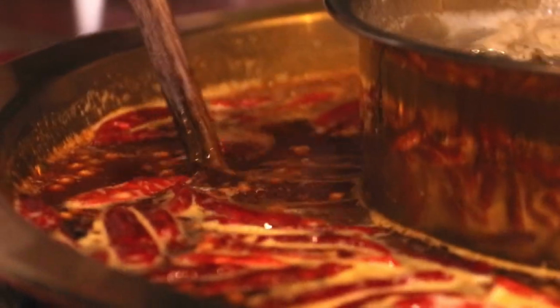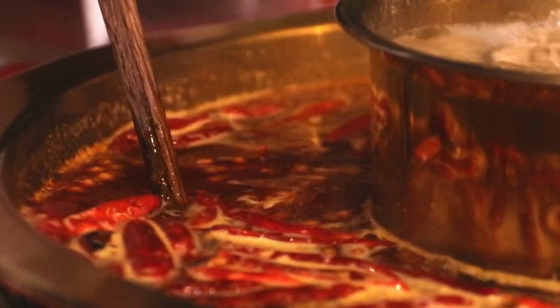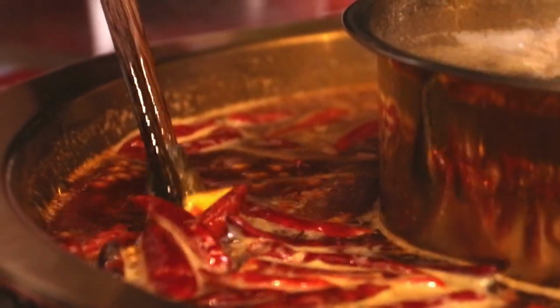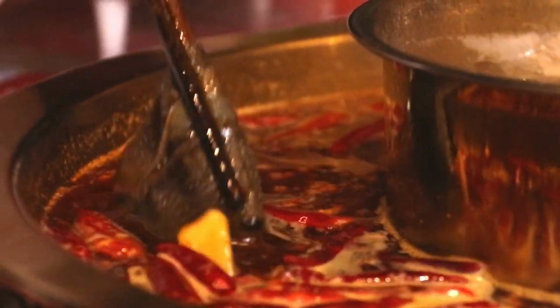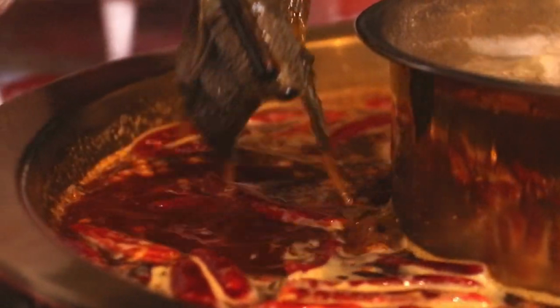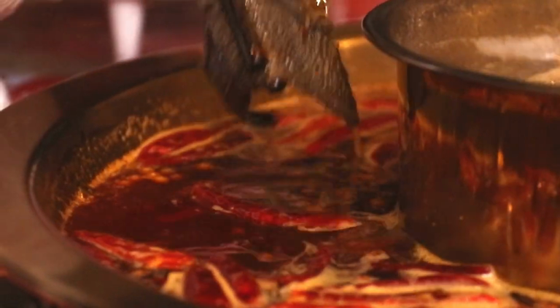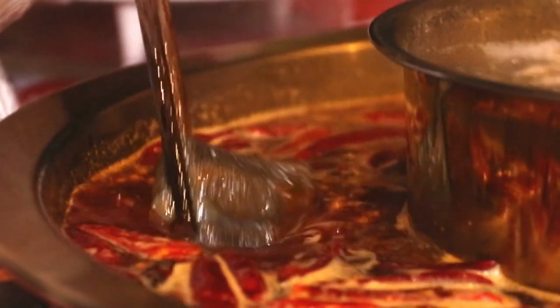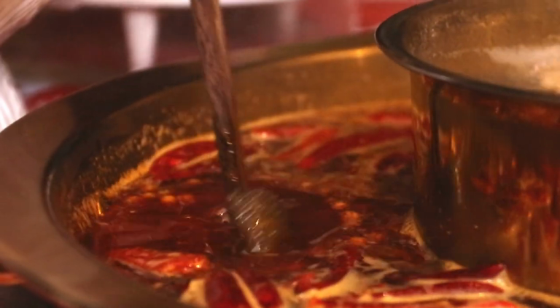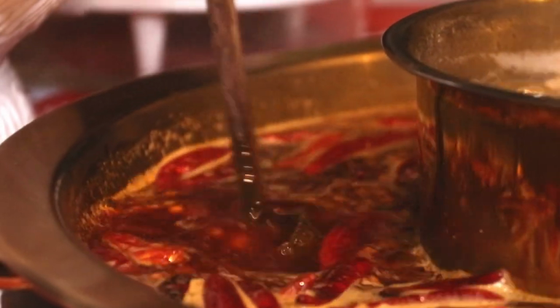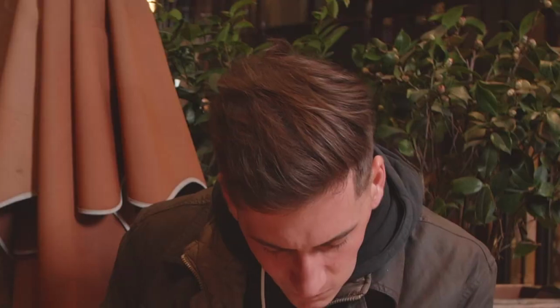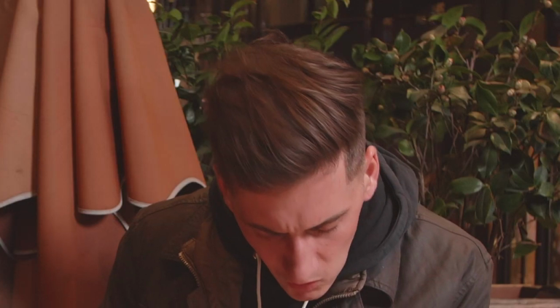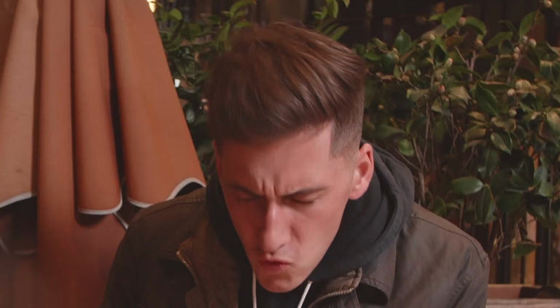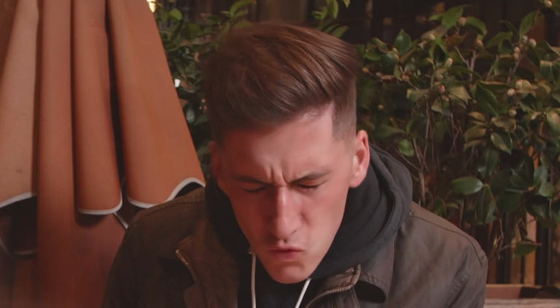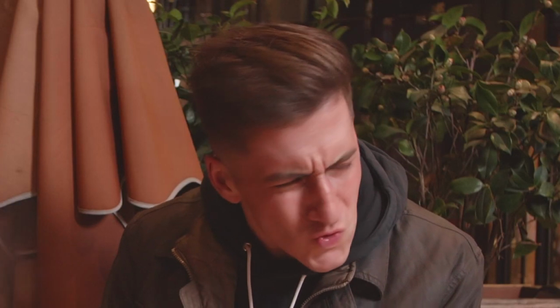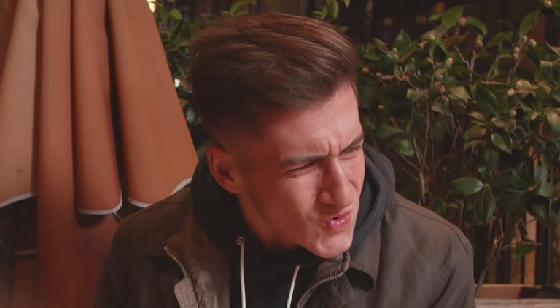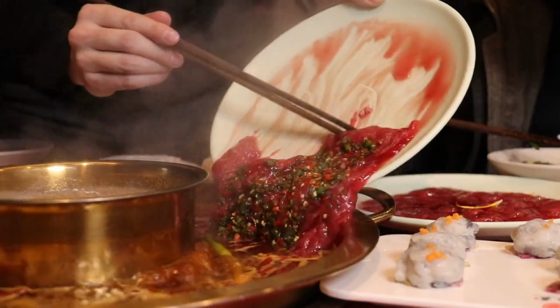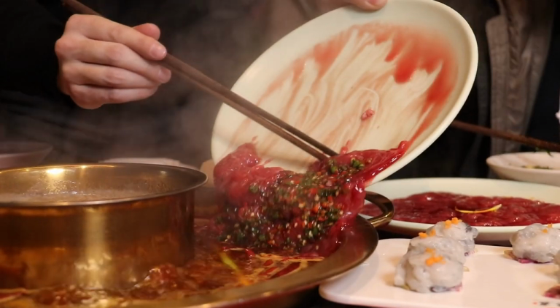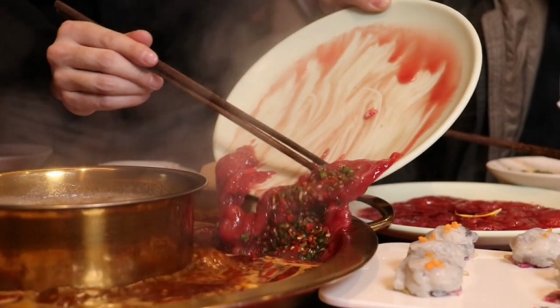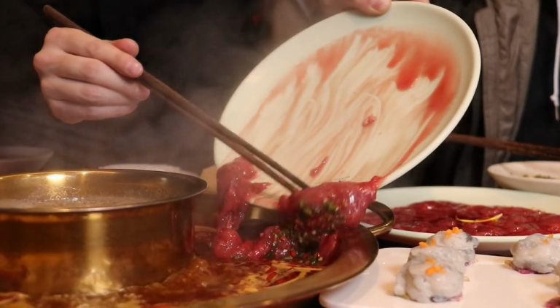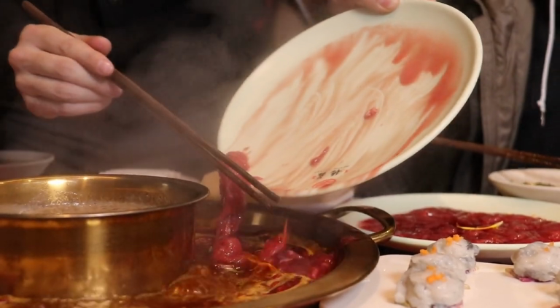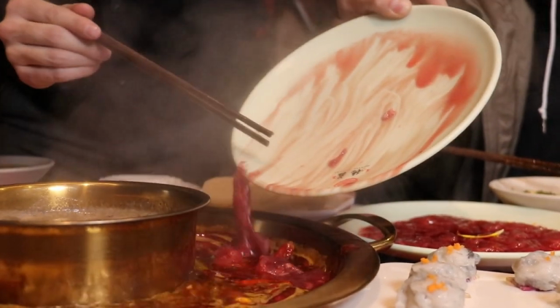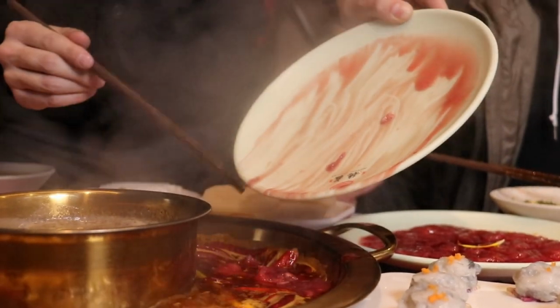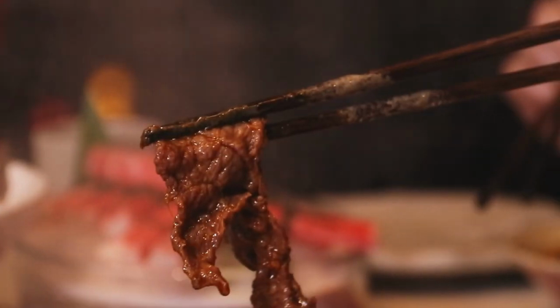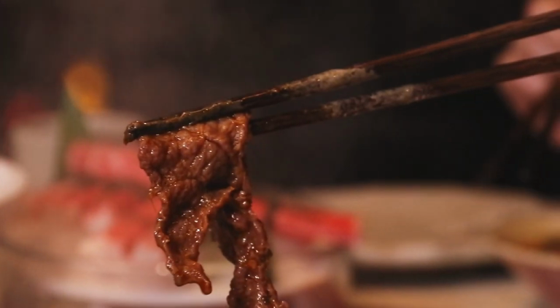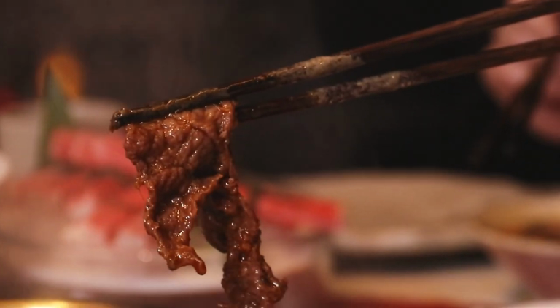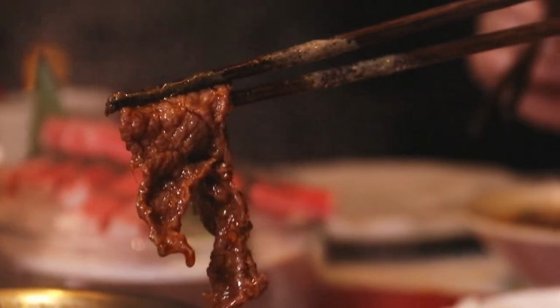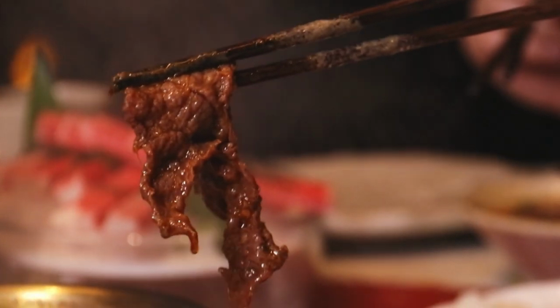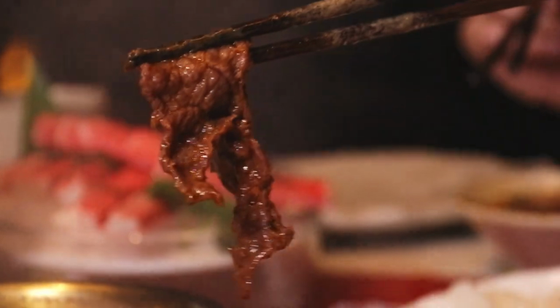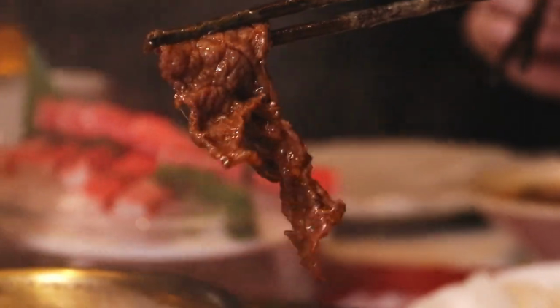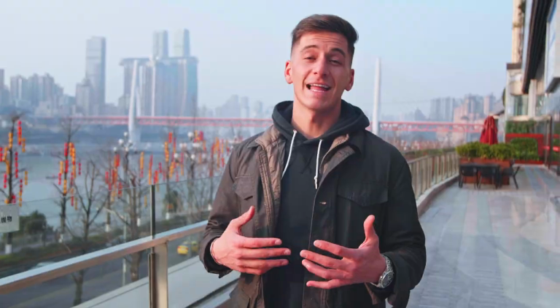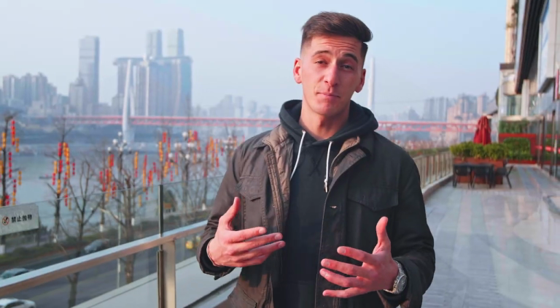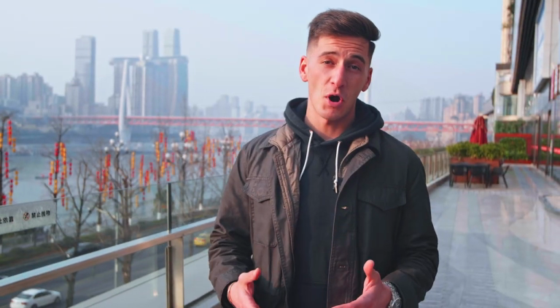Hello Chinese foodies and welcome back. This is Brandon and today I'm going to be showing you how to eat hot pot like a pro.